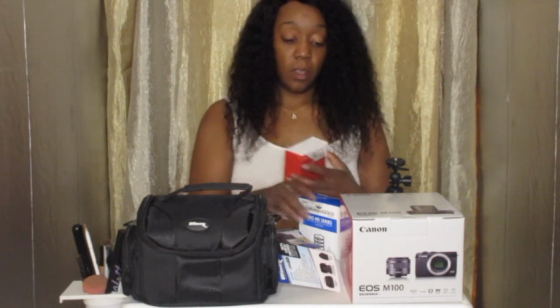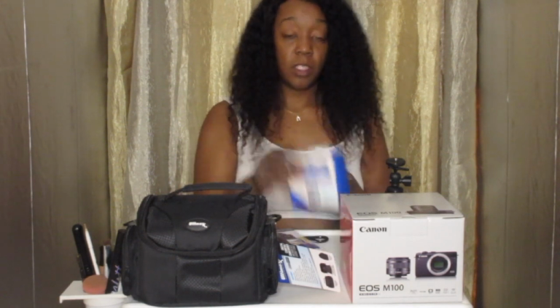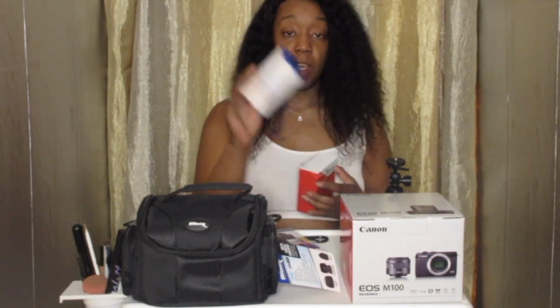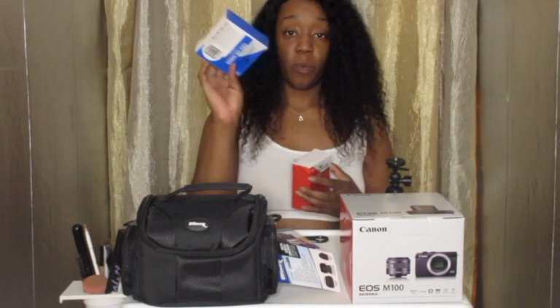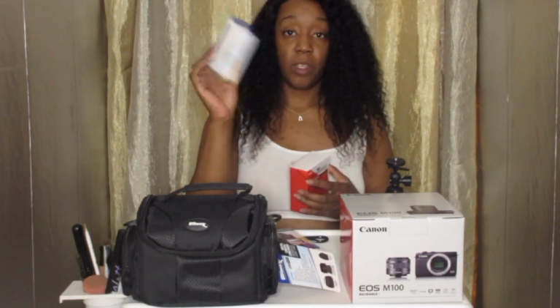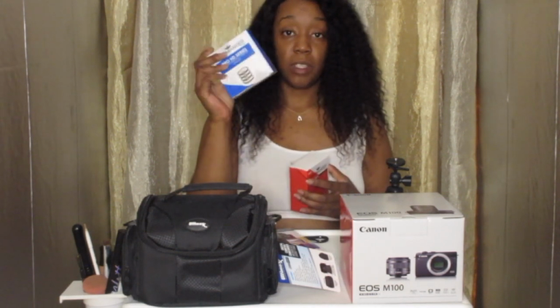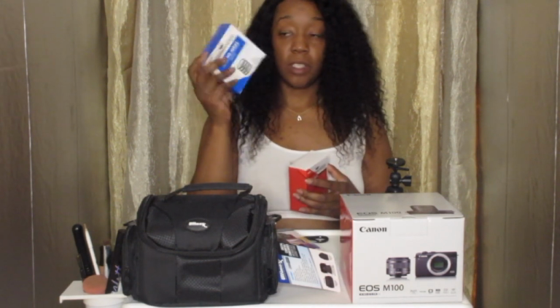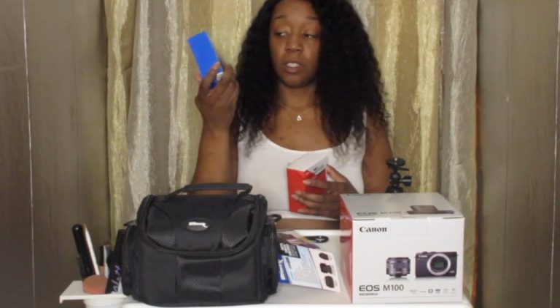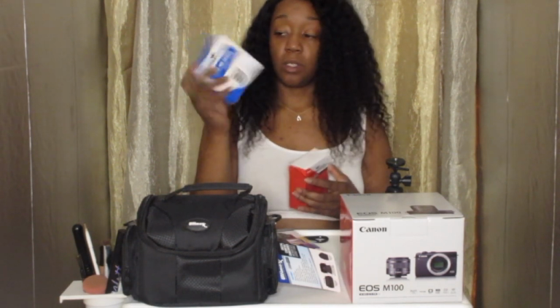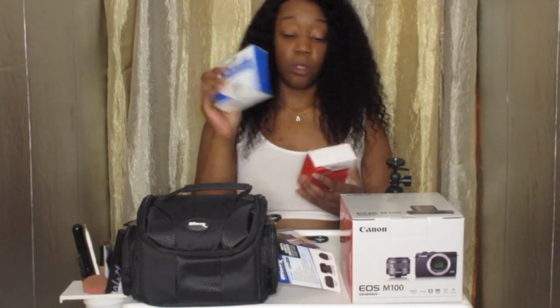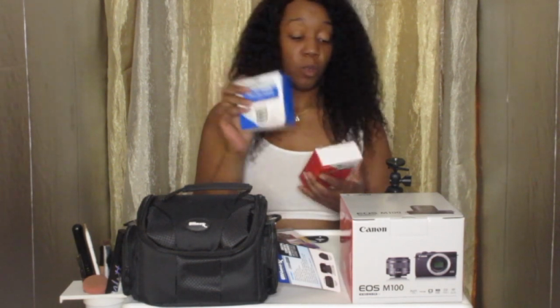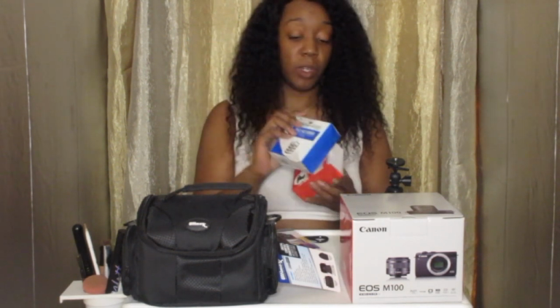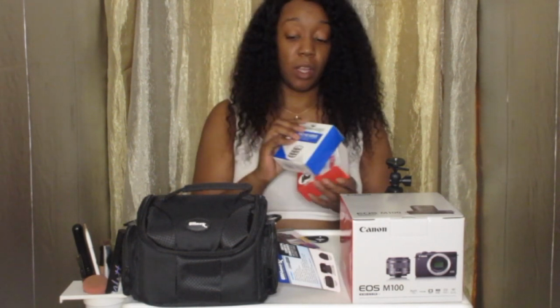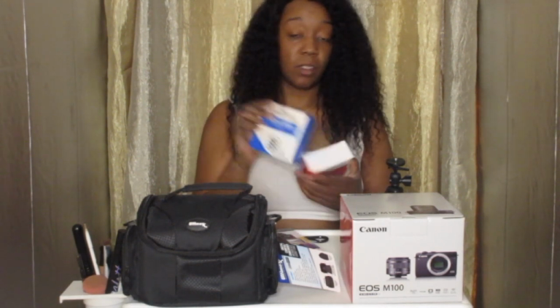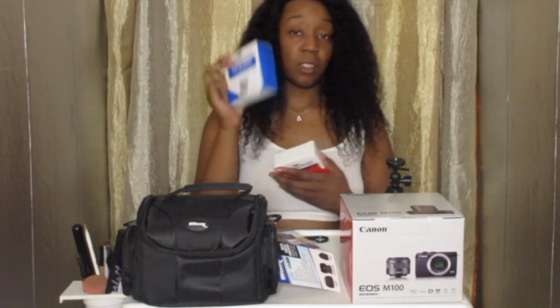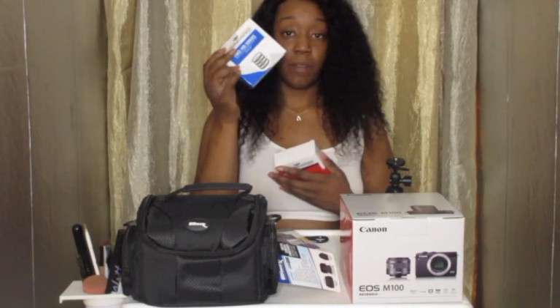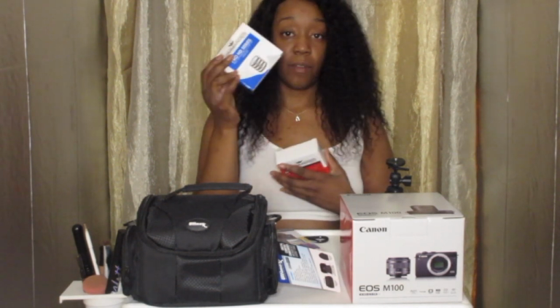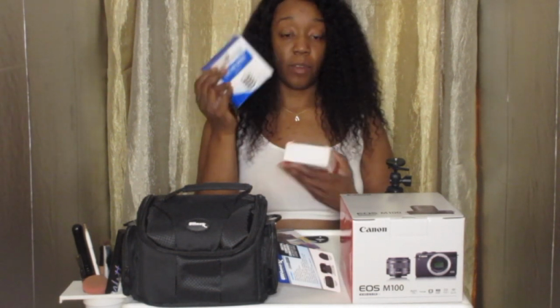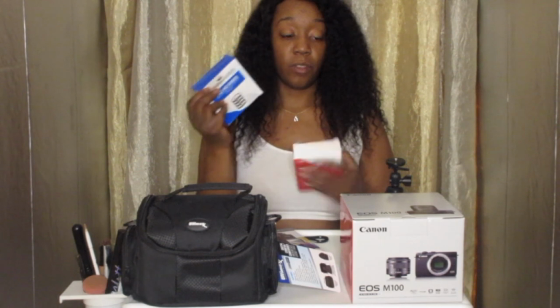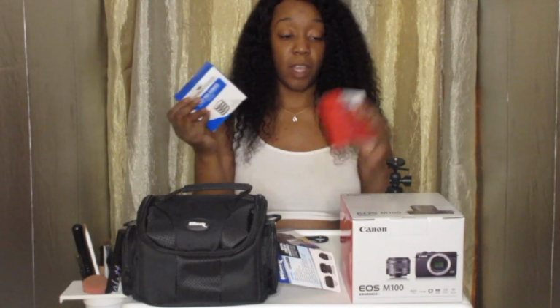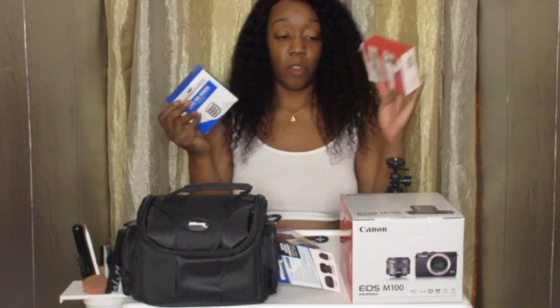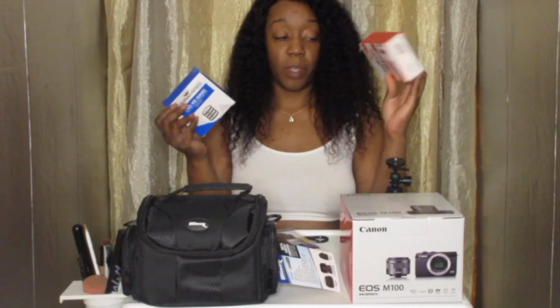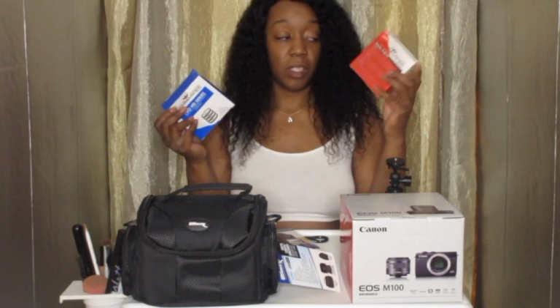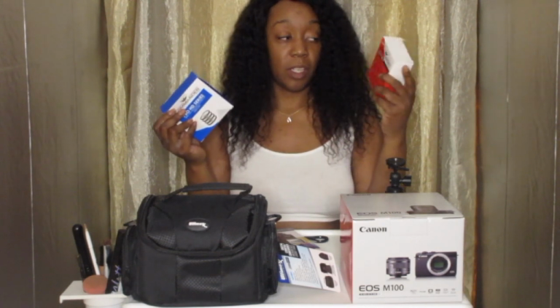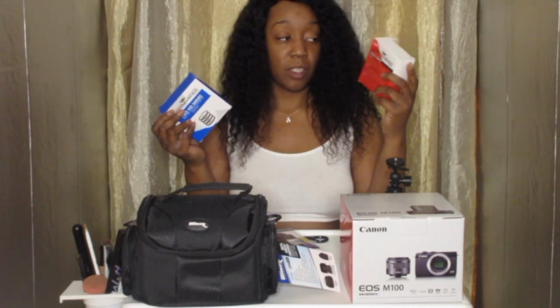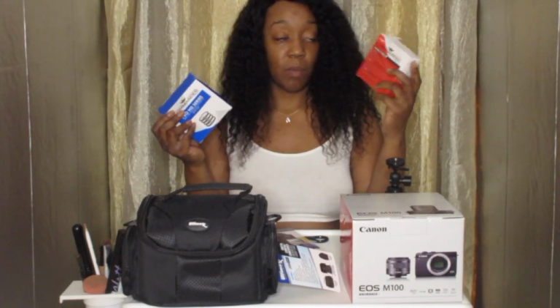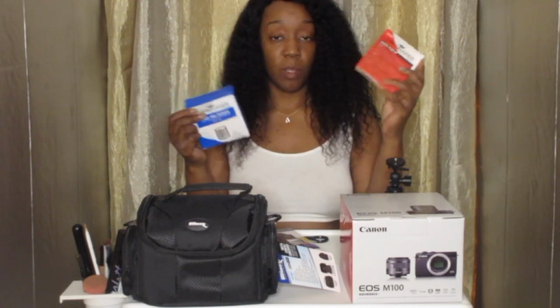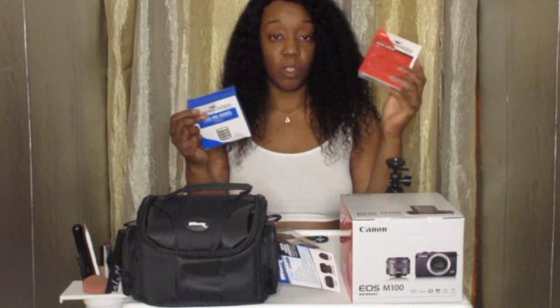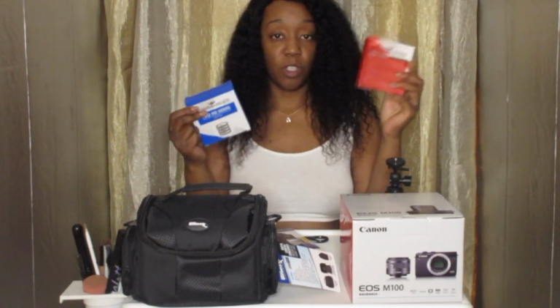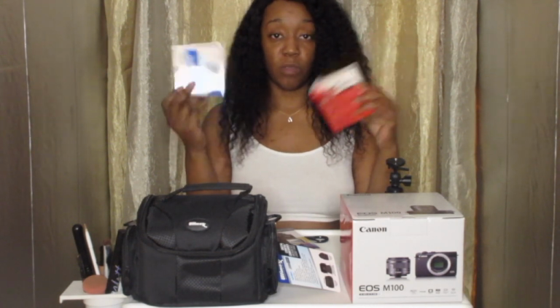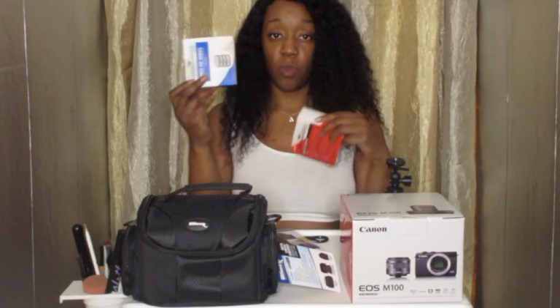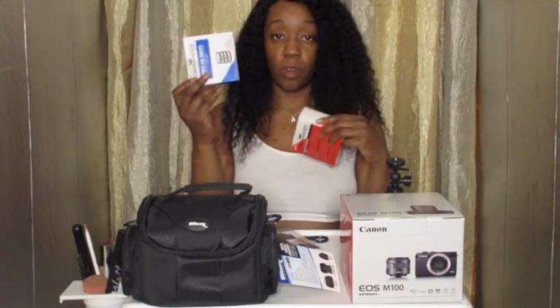This other one is lenses too, but I'll just save that for another time. They're basically like the same thing, but just more.